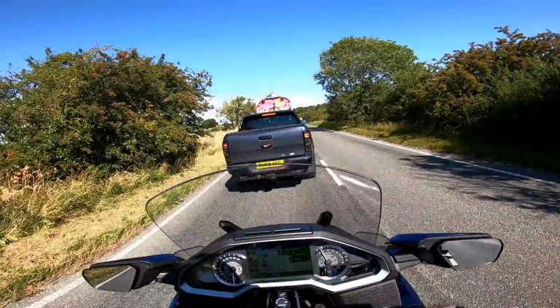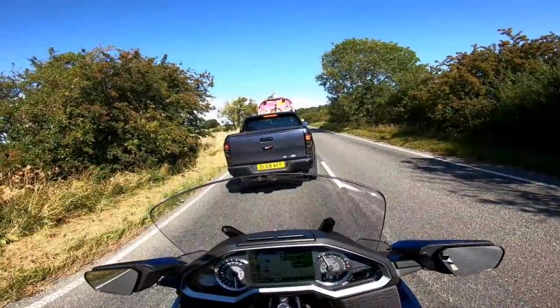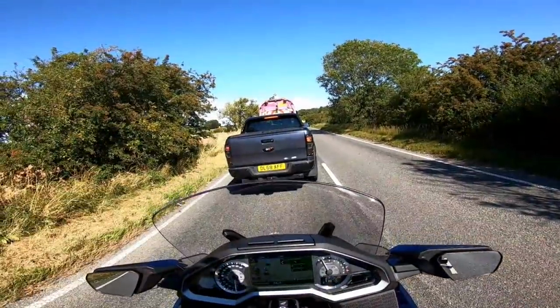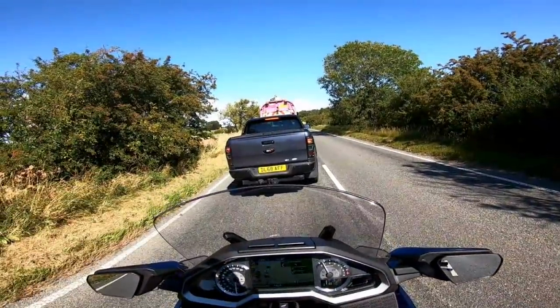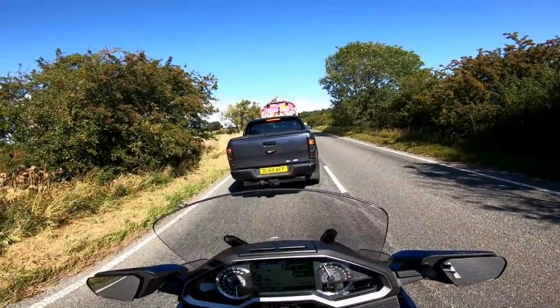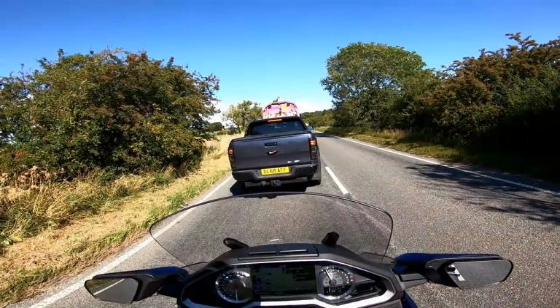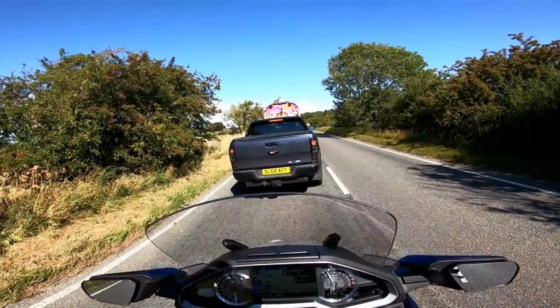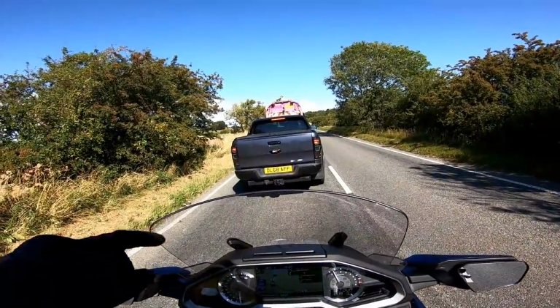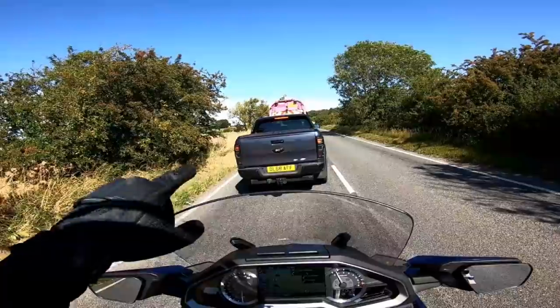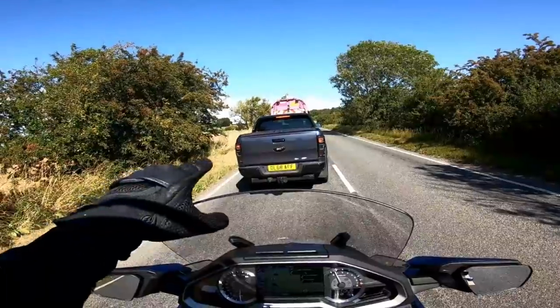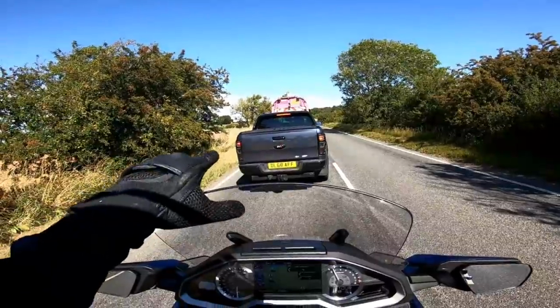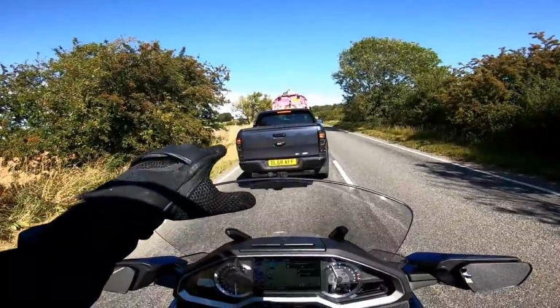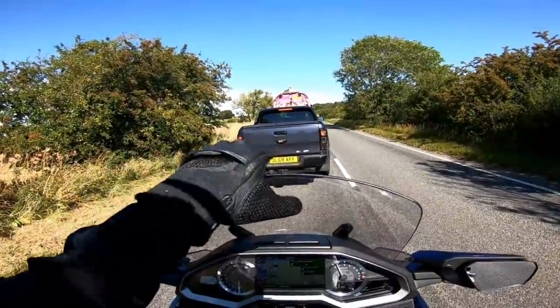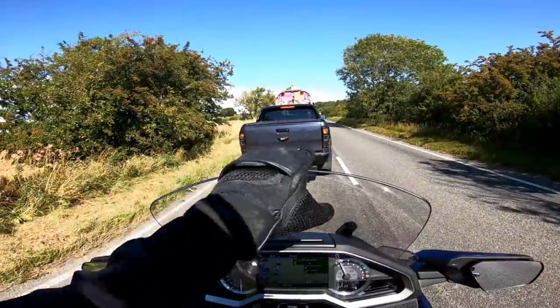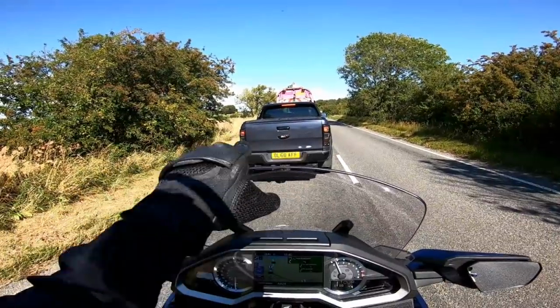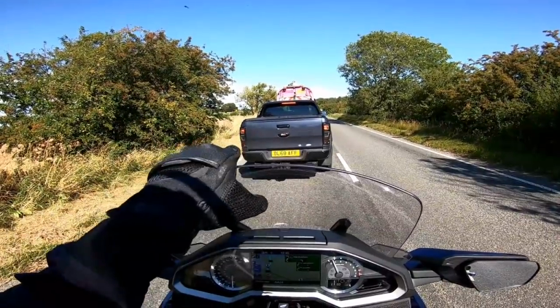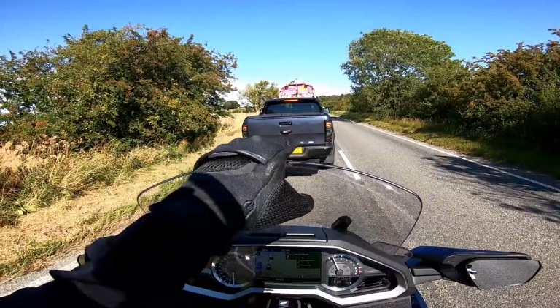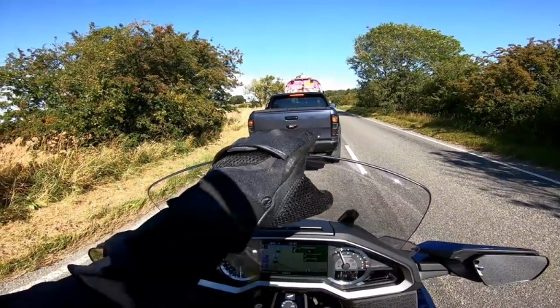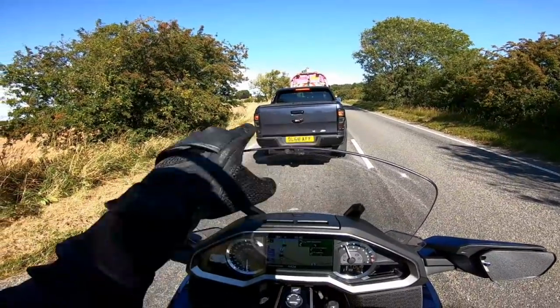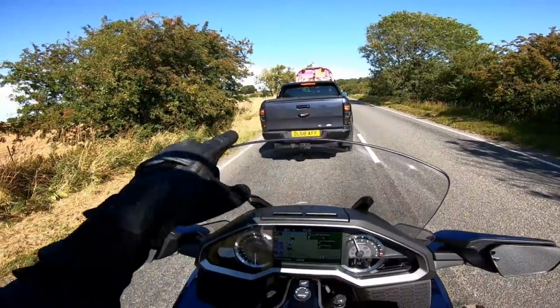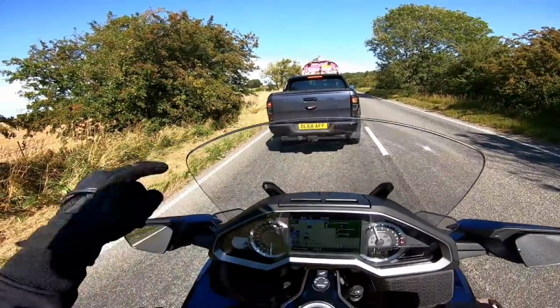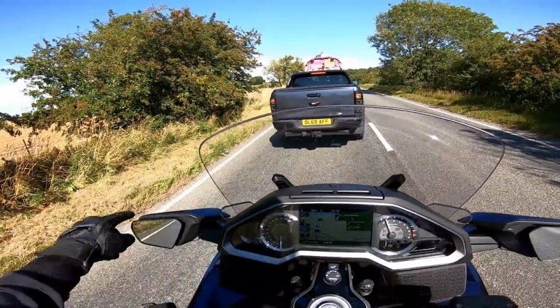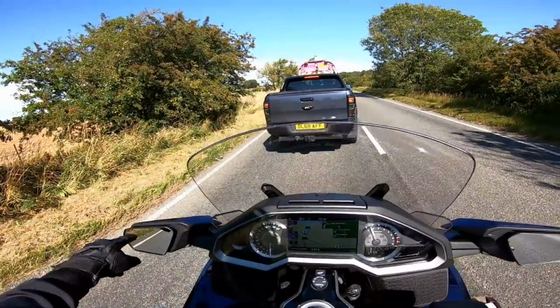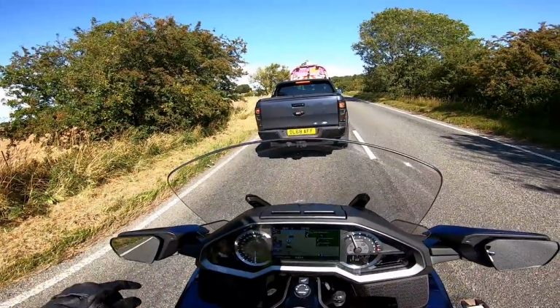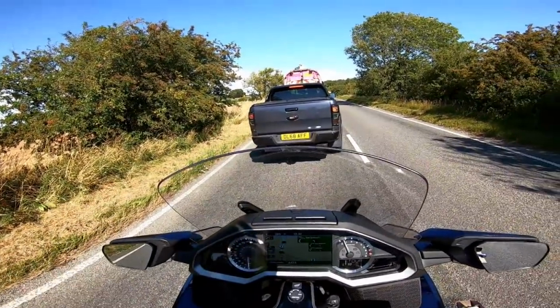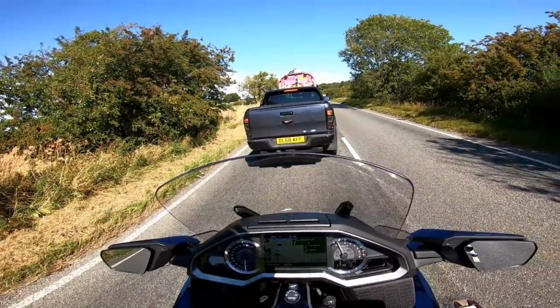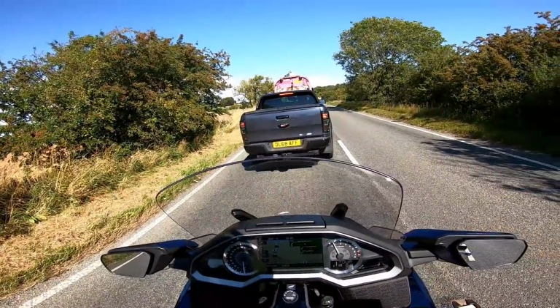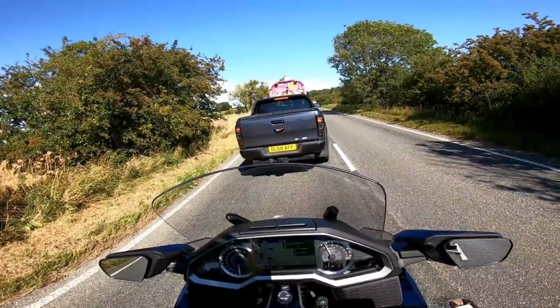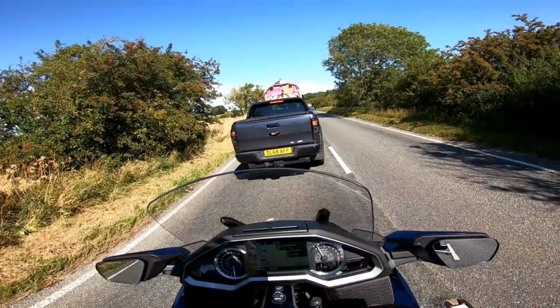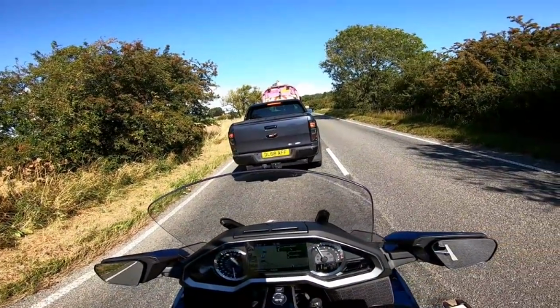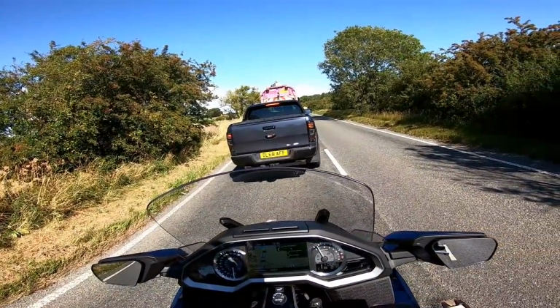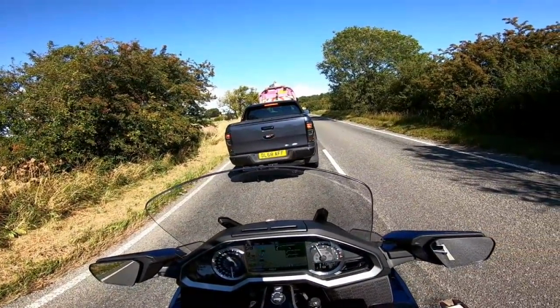I don't know if you can see it, but by reflection in this truck you can see the indicators are on as running lights all the time. Quite like that - looks cool.